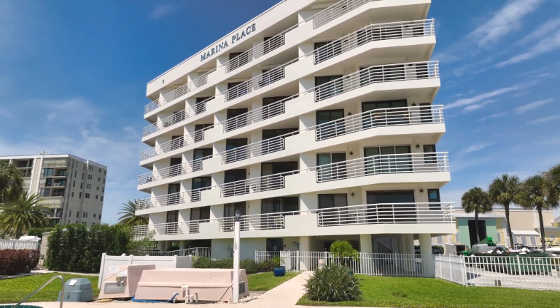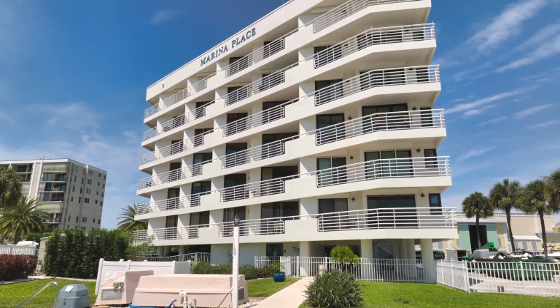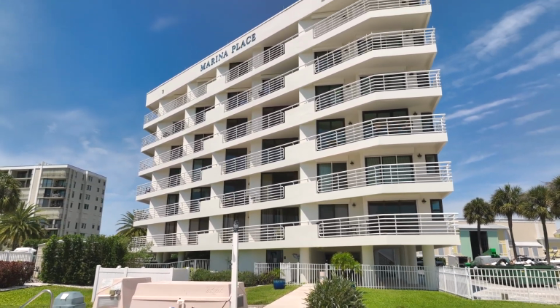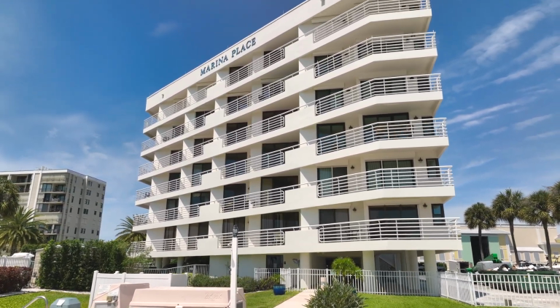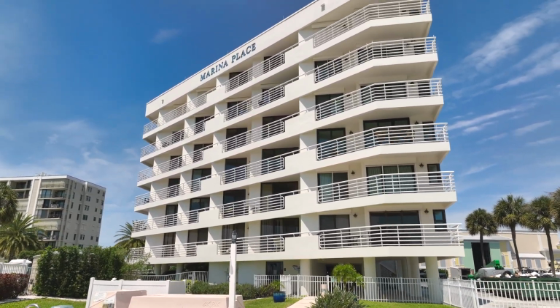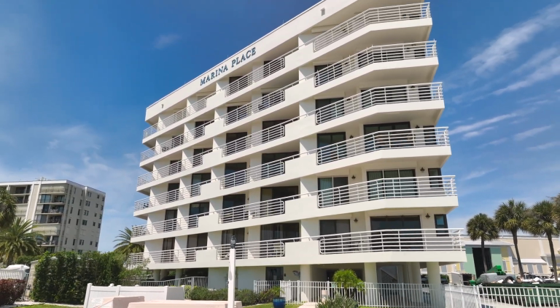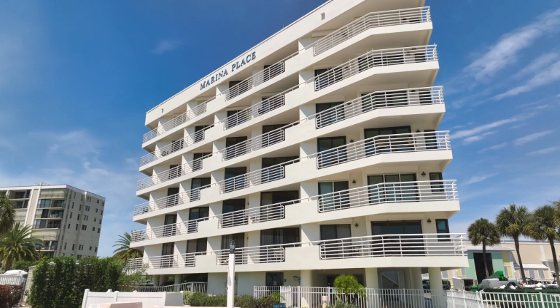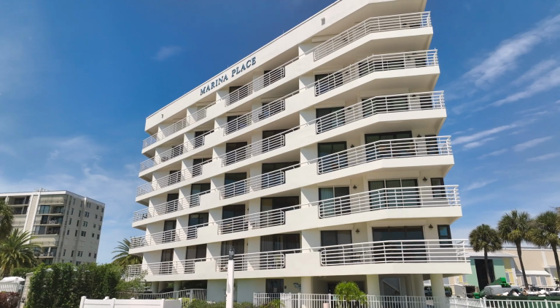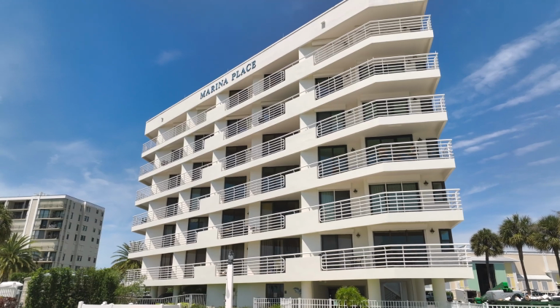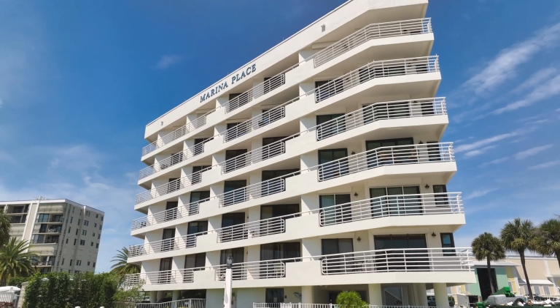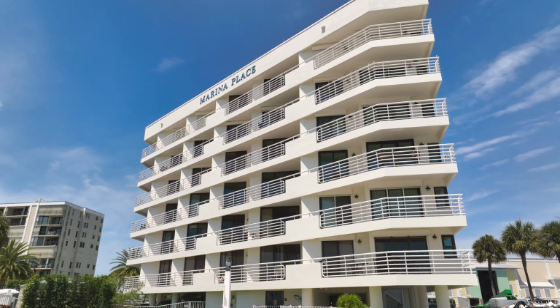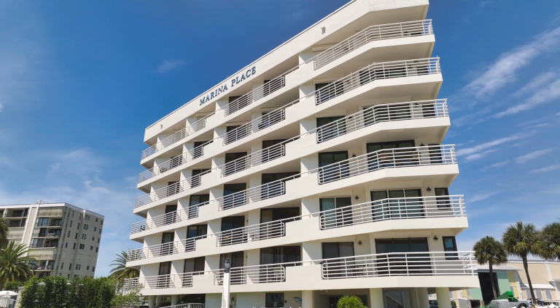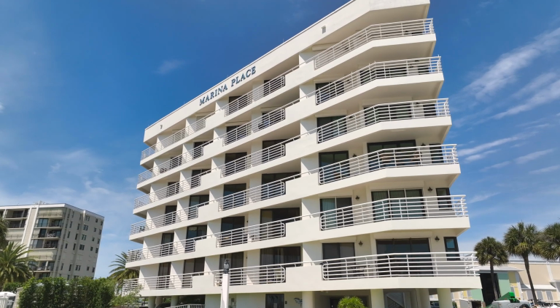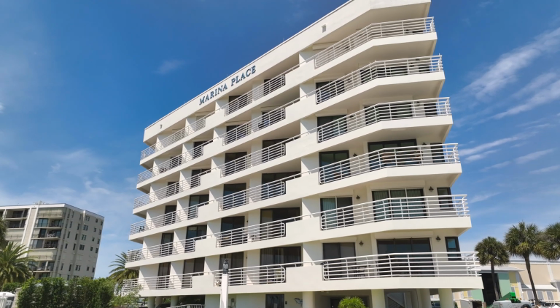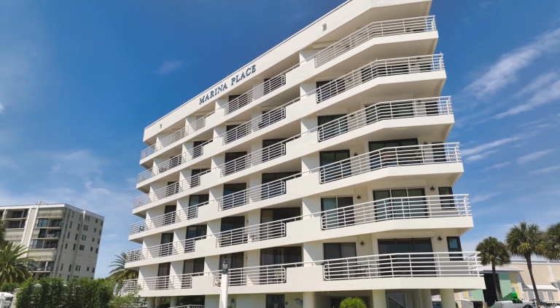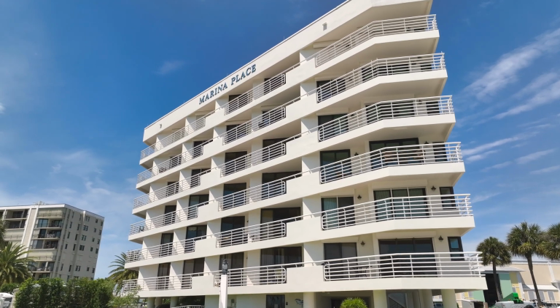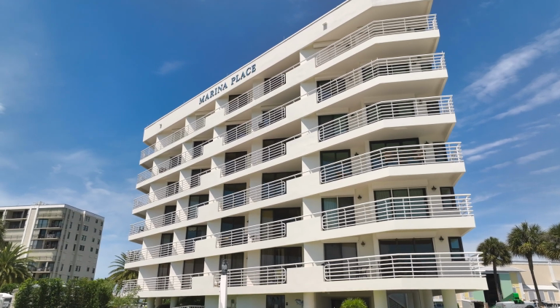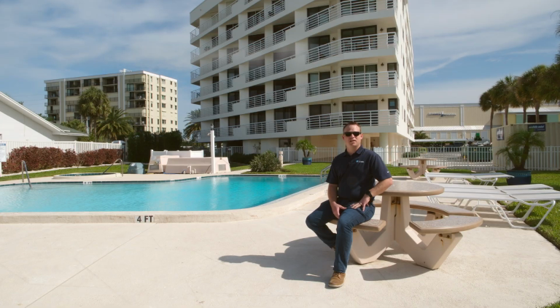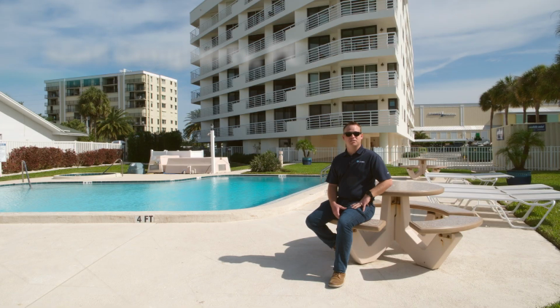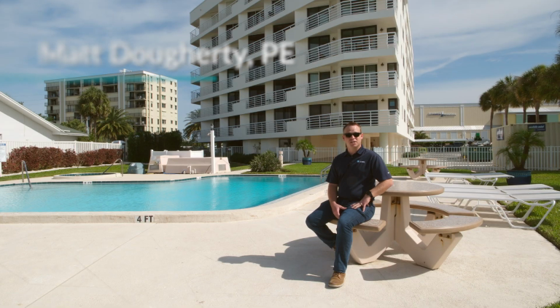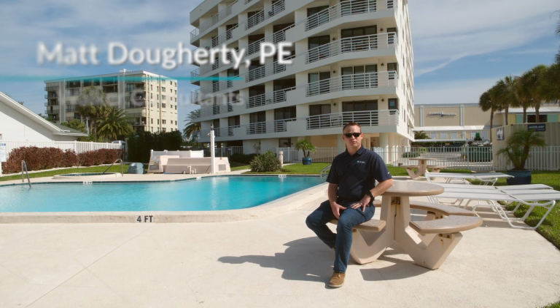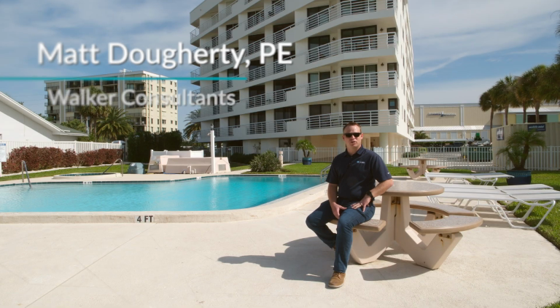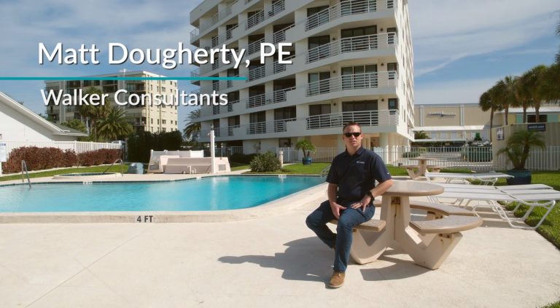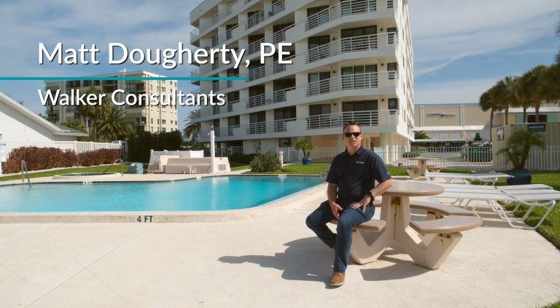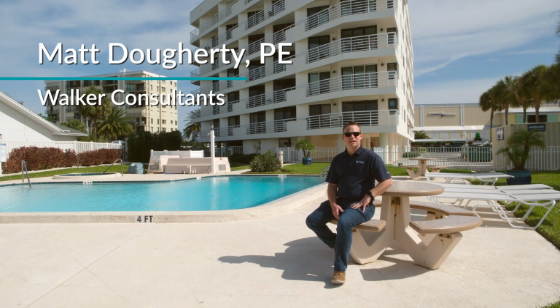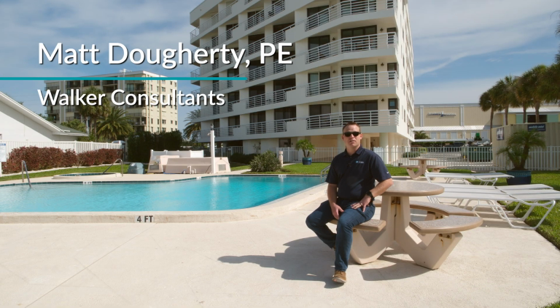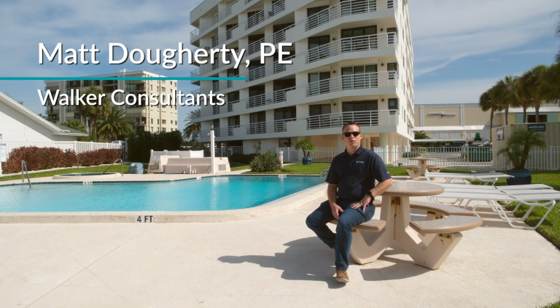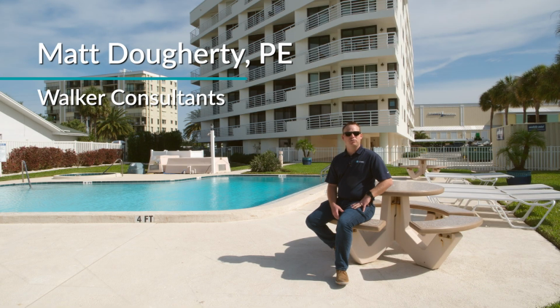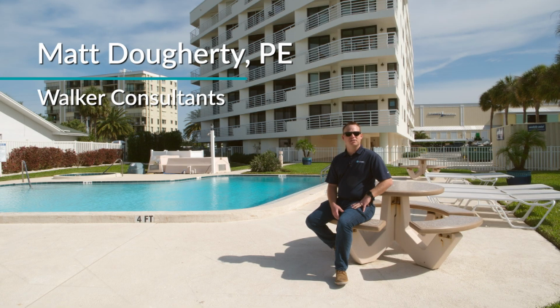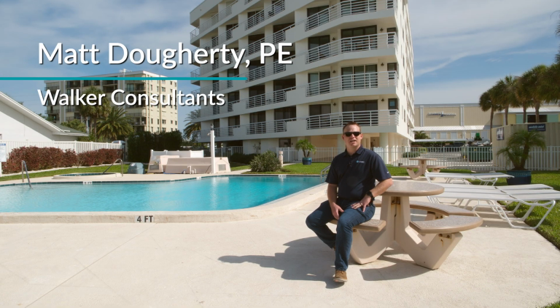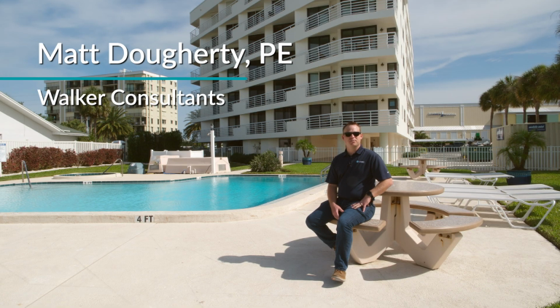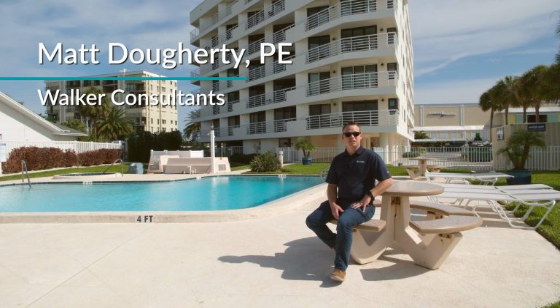Hi, I'm Matt Doherty with Walker Consultants and today we're in Dunedin, Florida at Marina Place Condominiums.